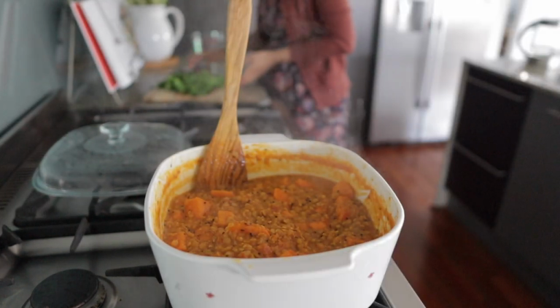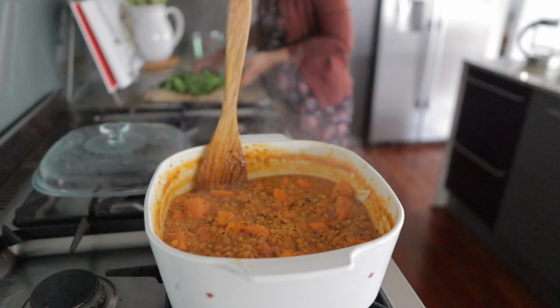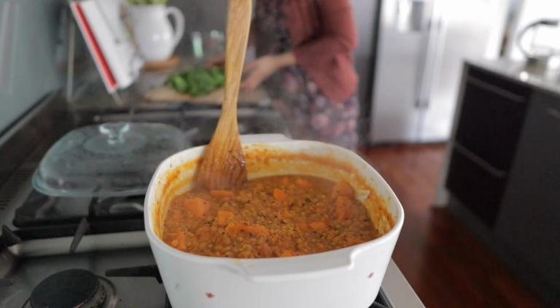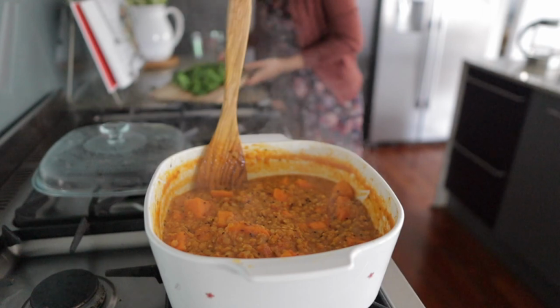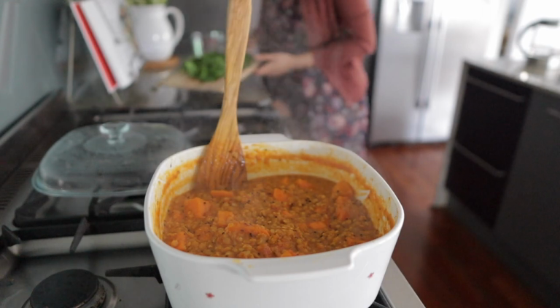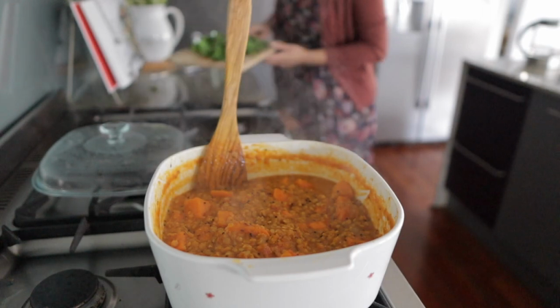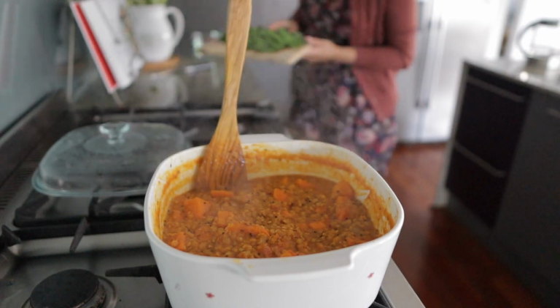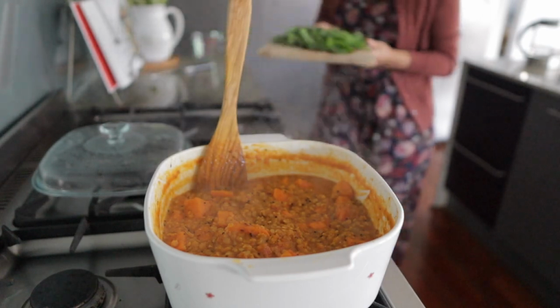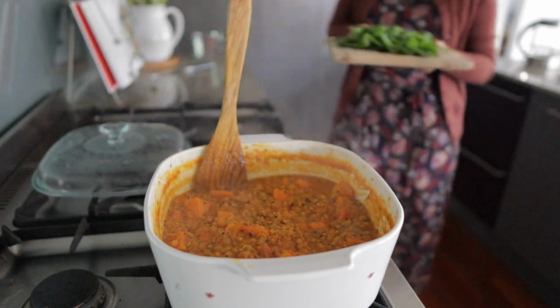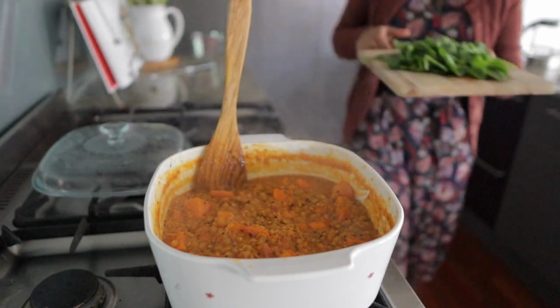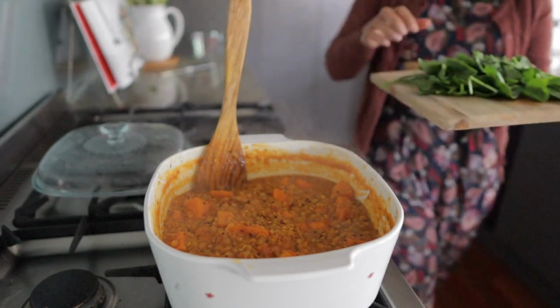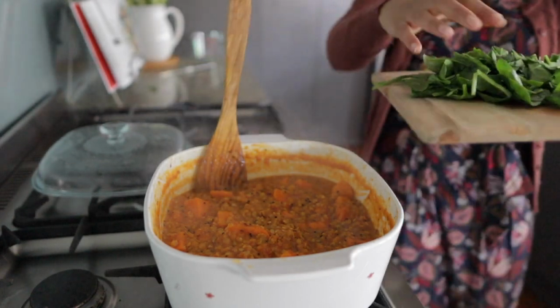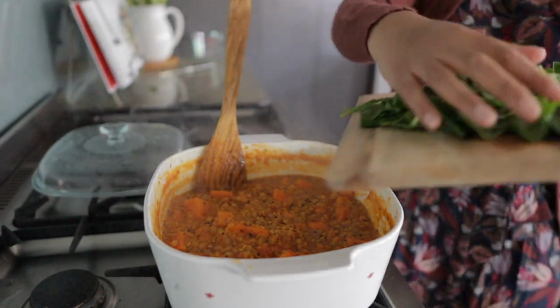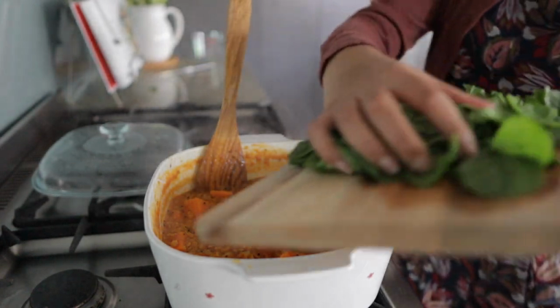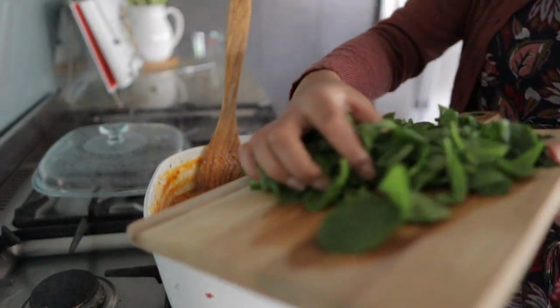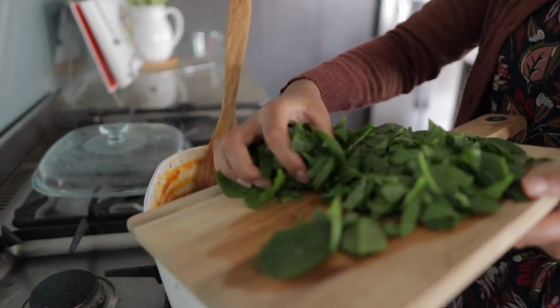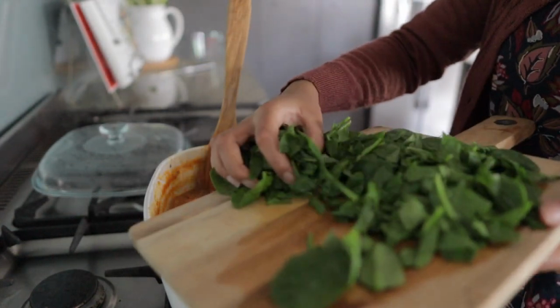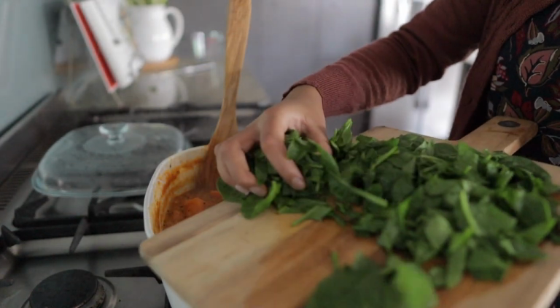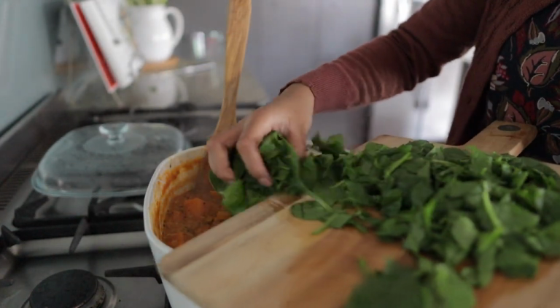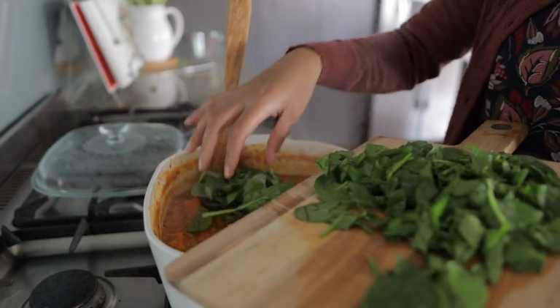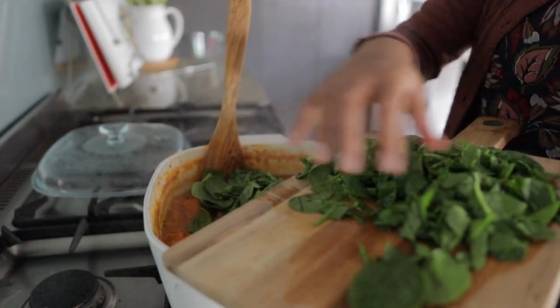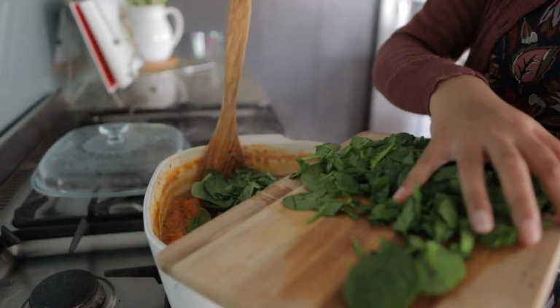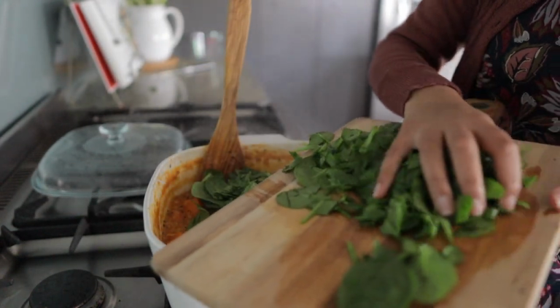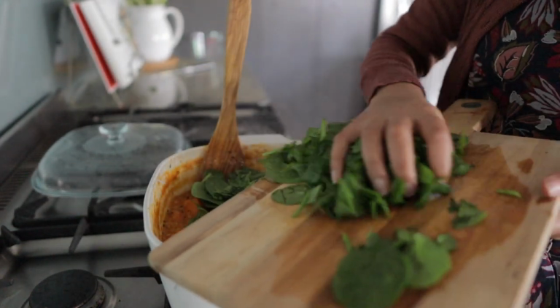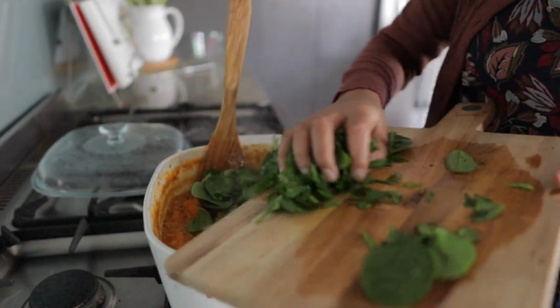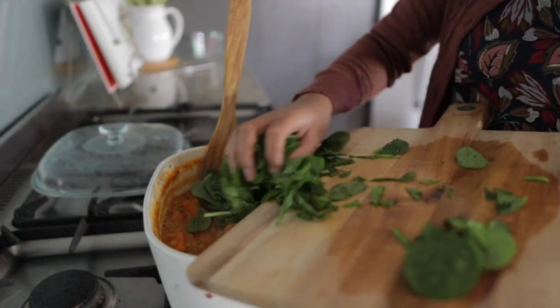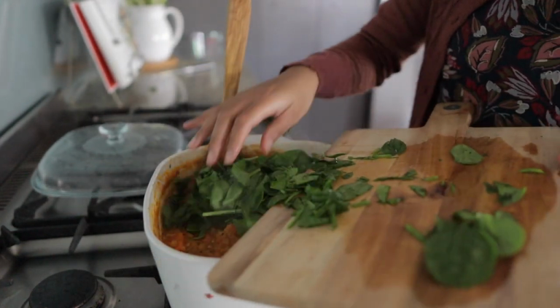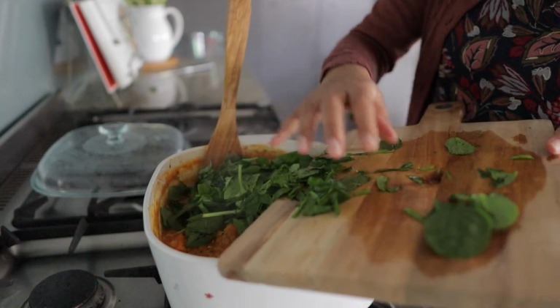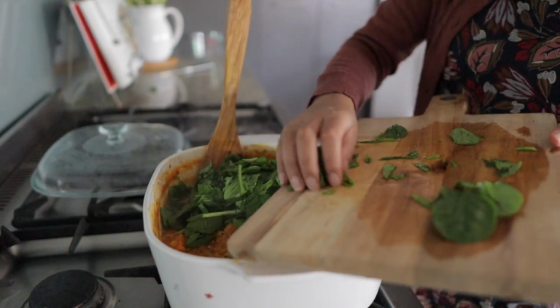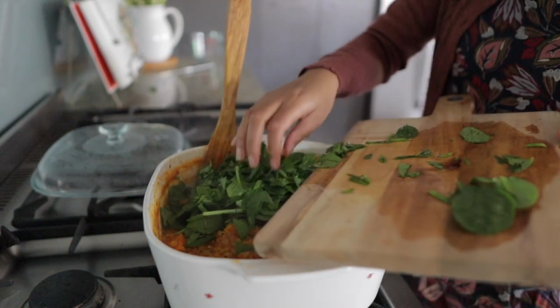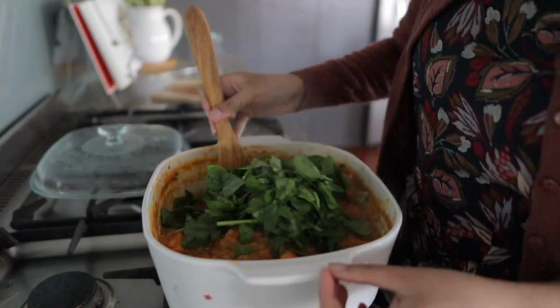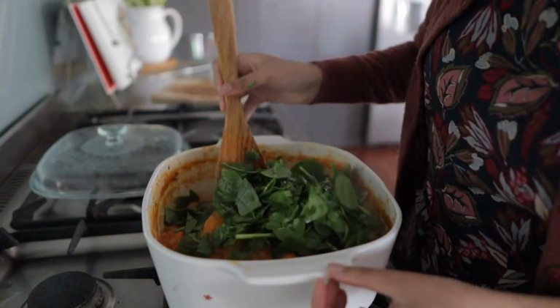I tend to make this dish fairly mild, but if you like things extra spicy then you can always add in some extra chili. Finally, turn off the heat, add the baby spinach, and stir through.